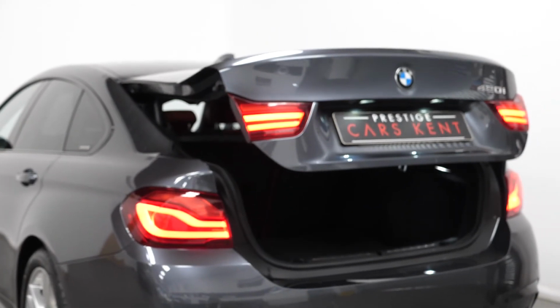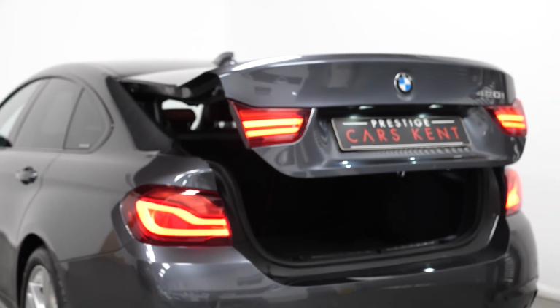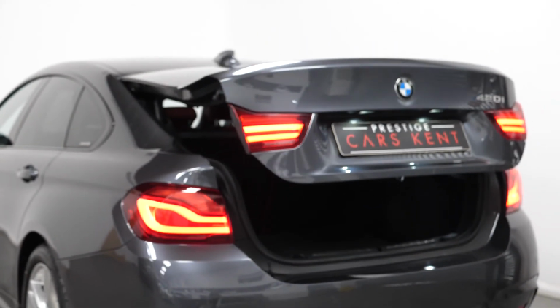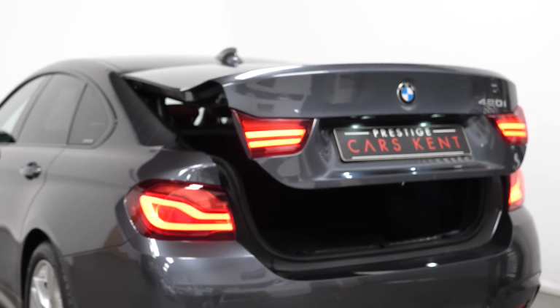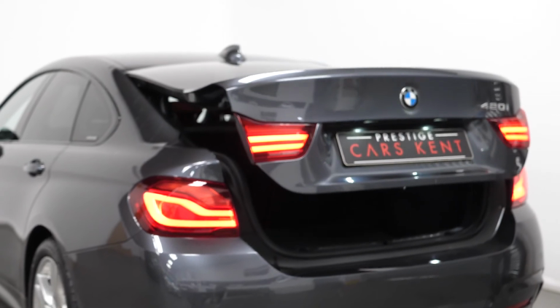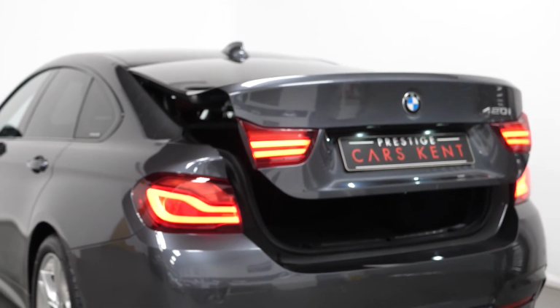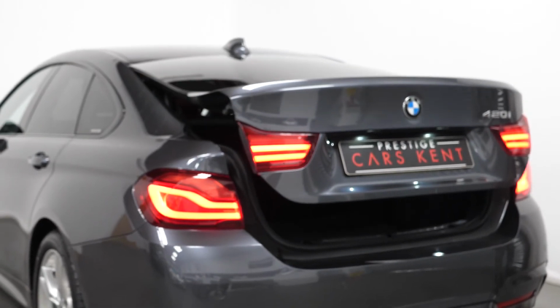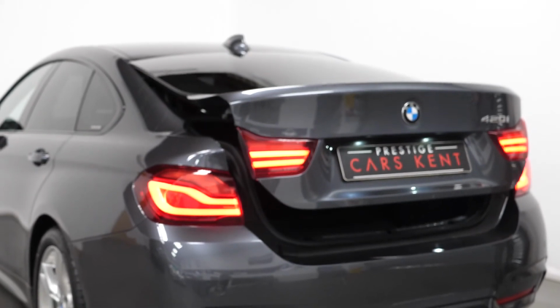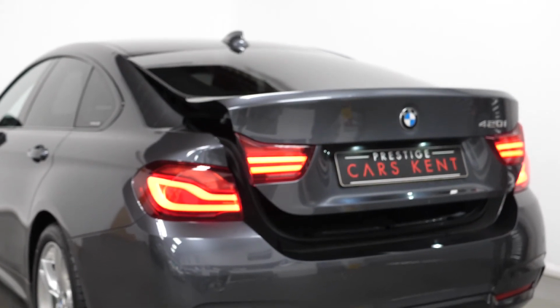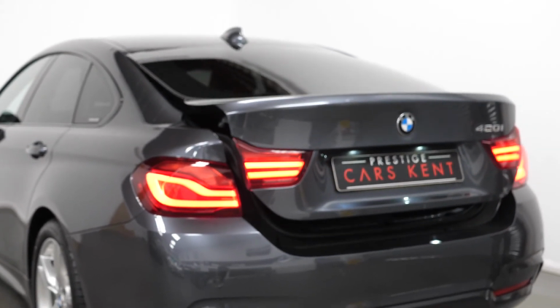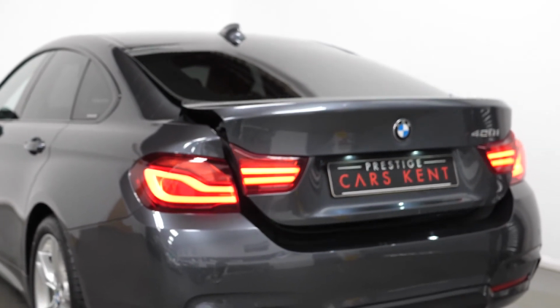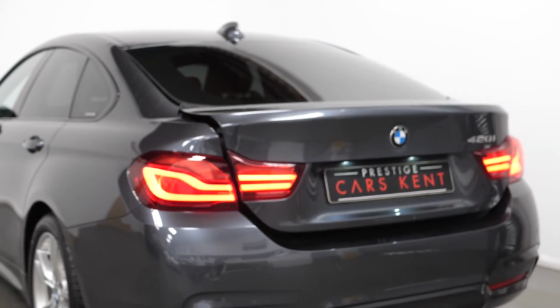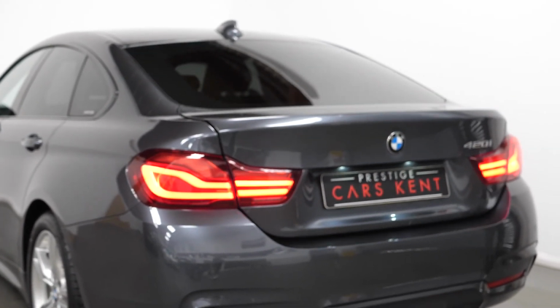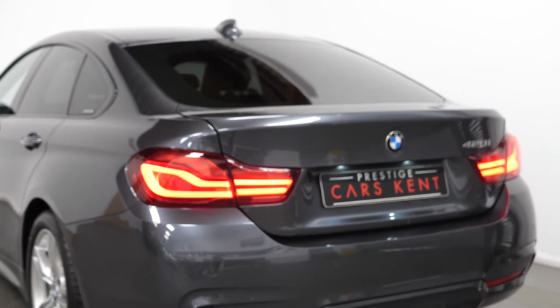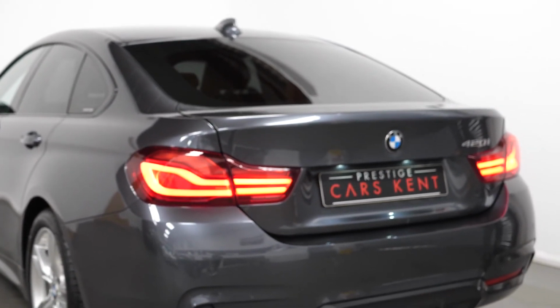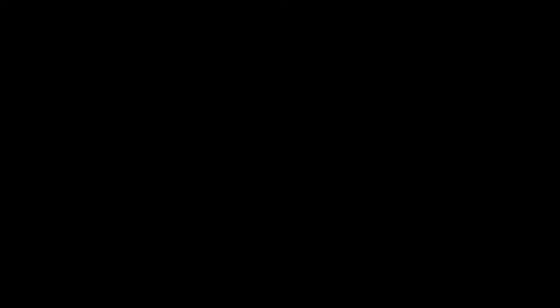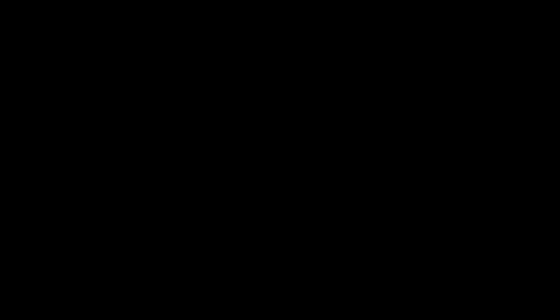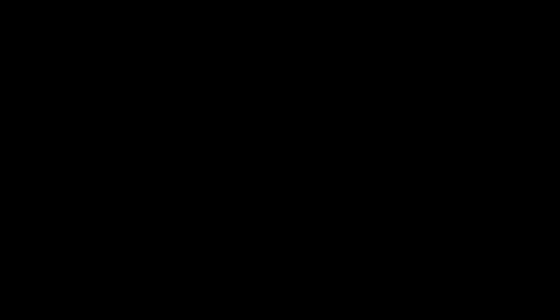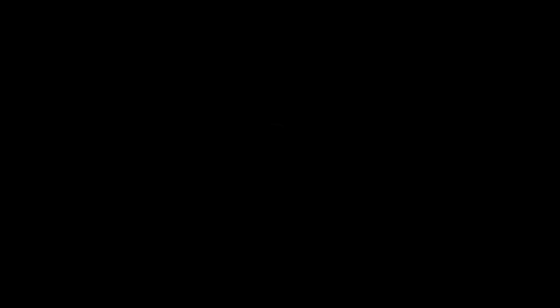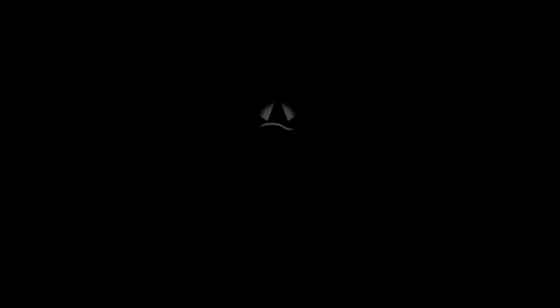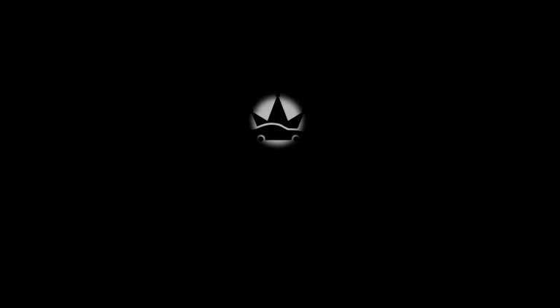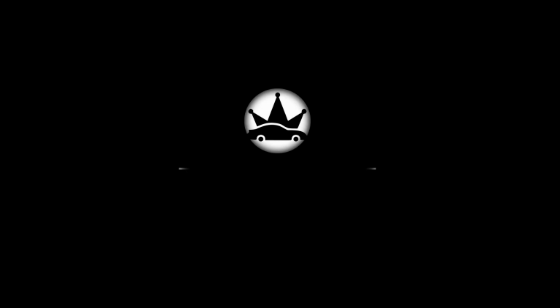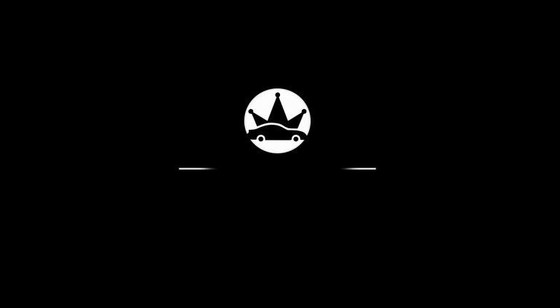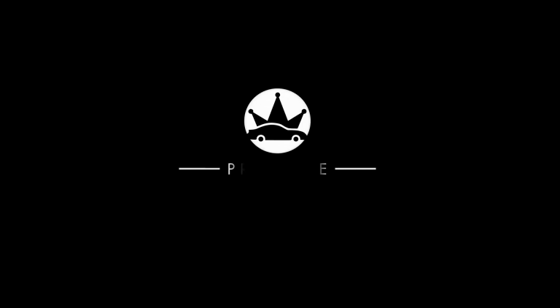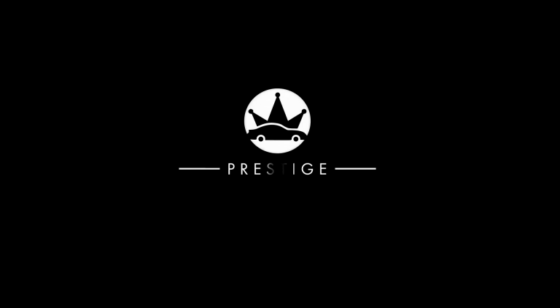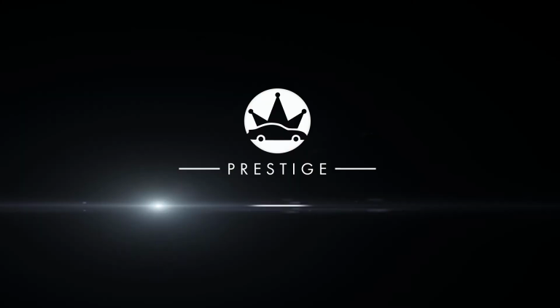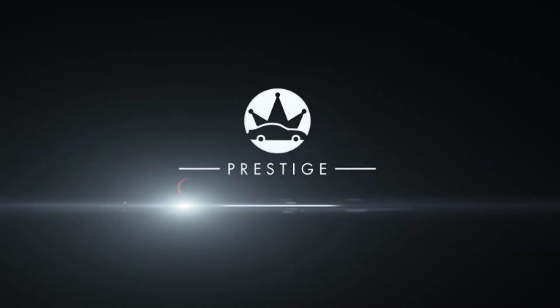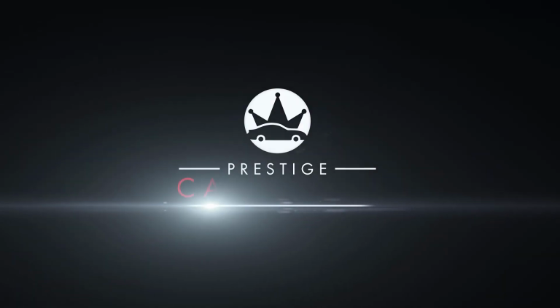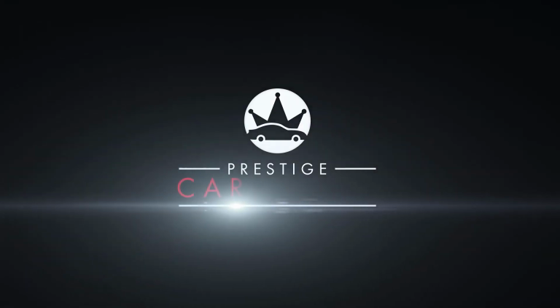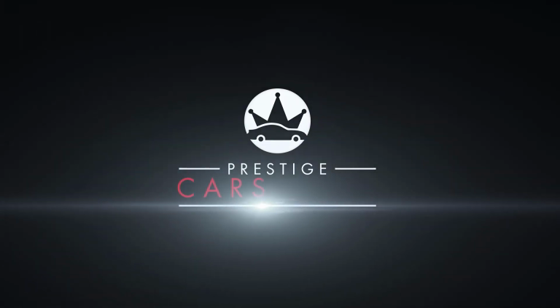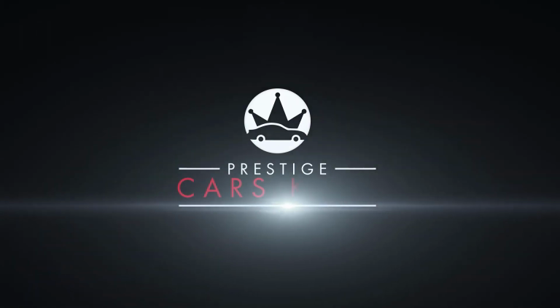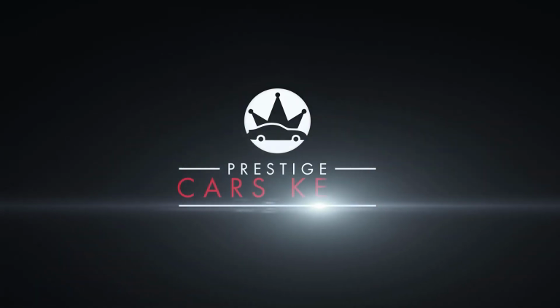If you would like to know anything more about this vehicle or to book a test drive, please get in contact with the sales team or enquire via our website.